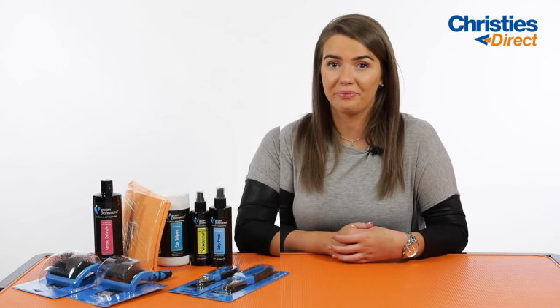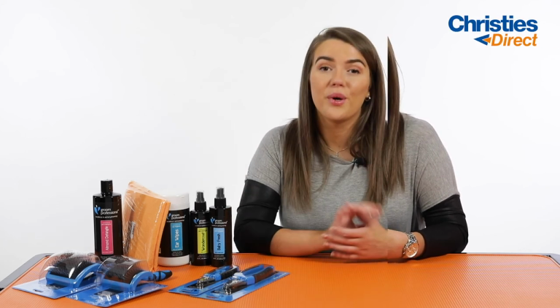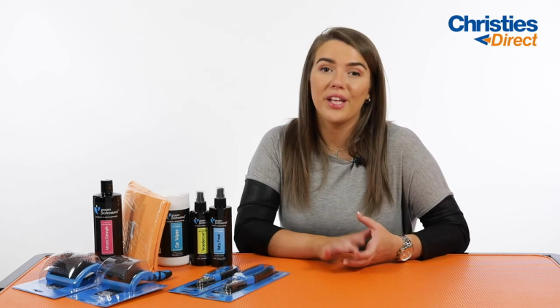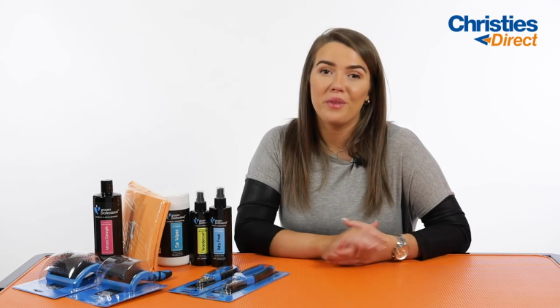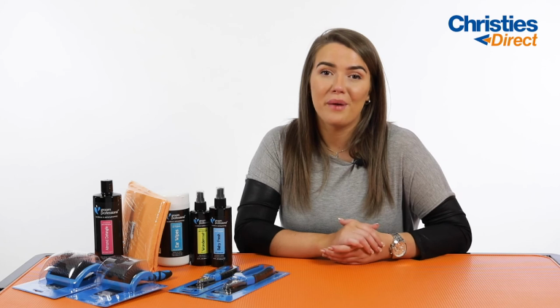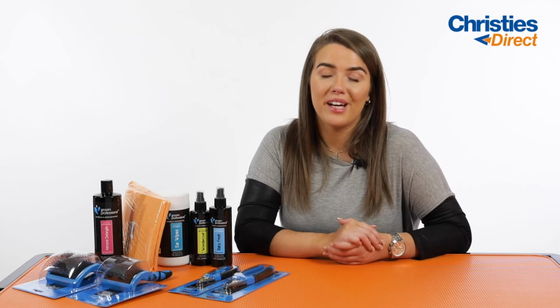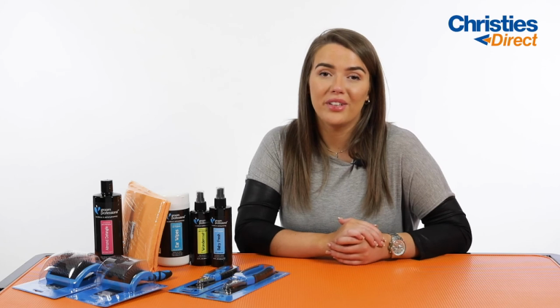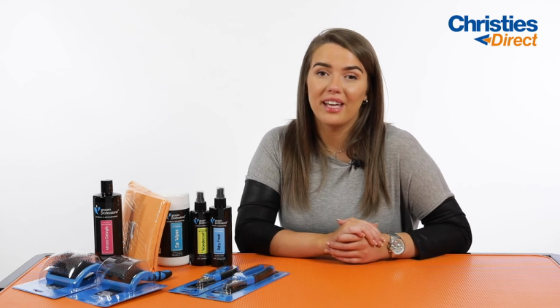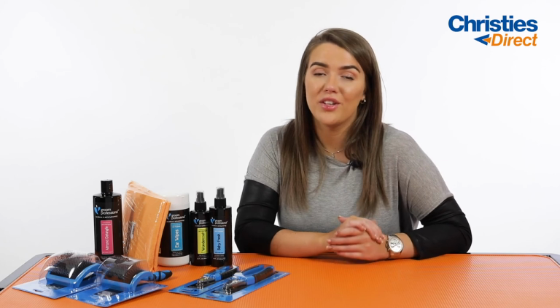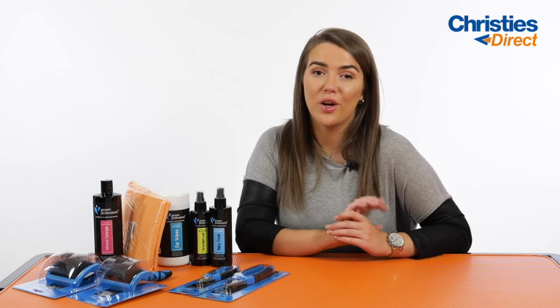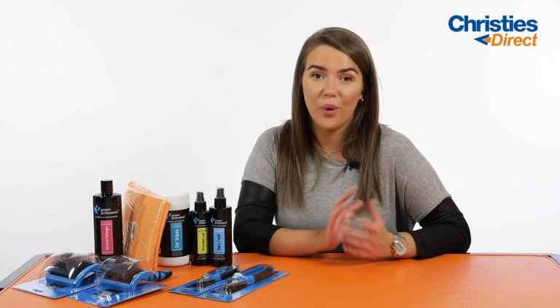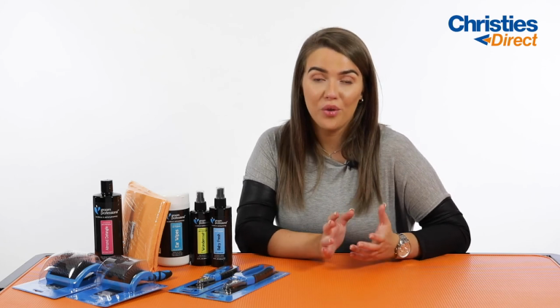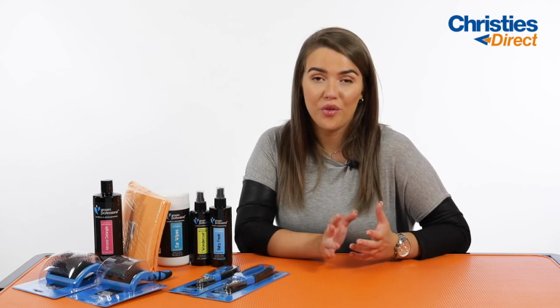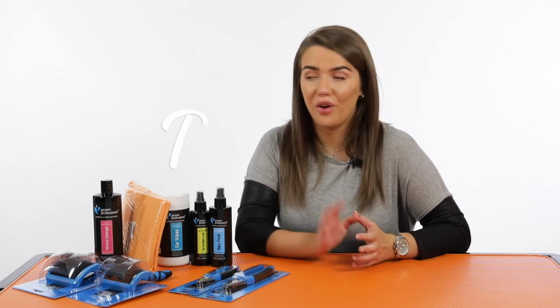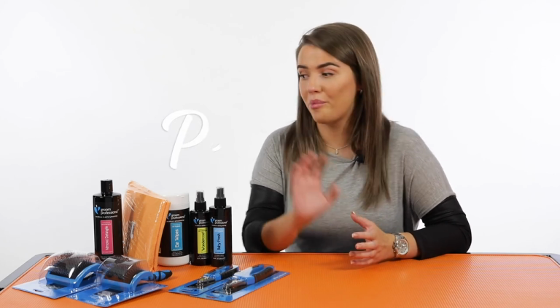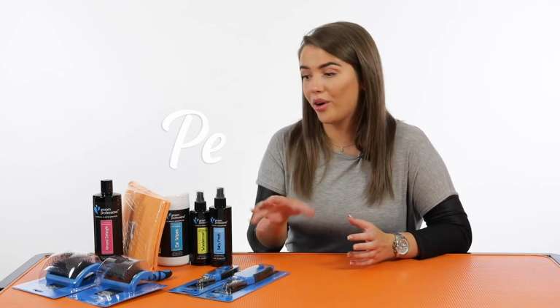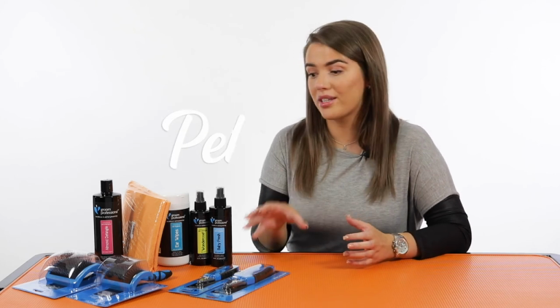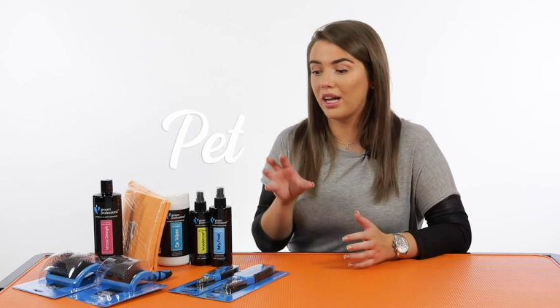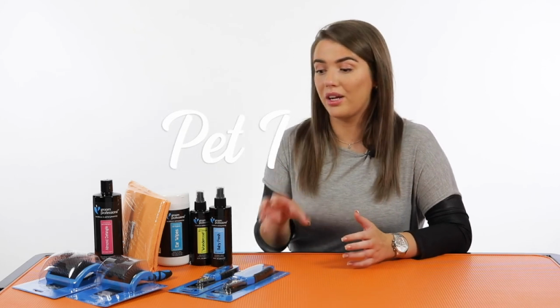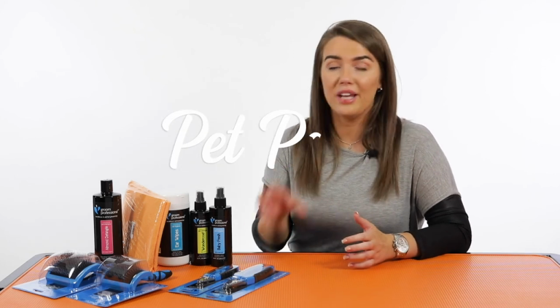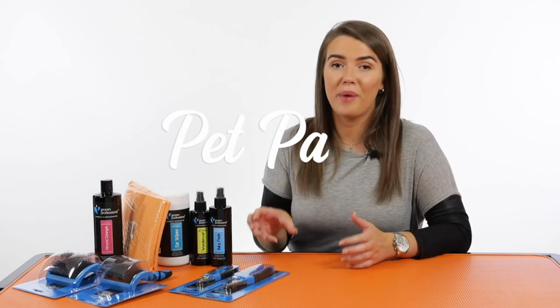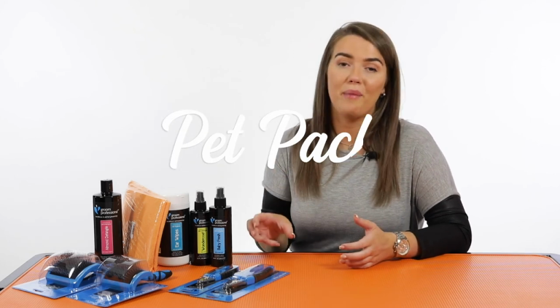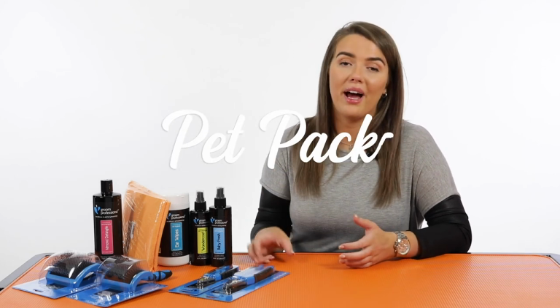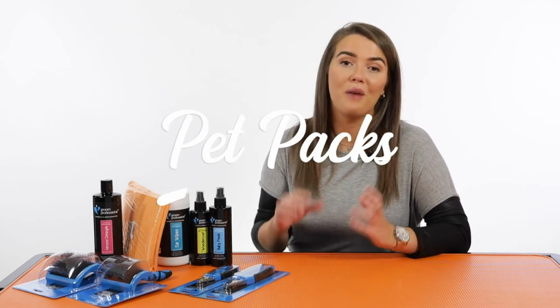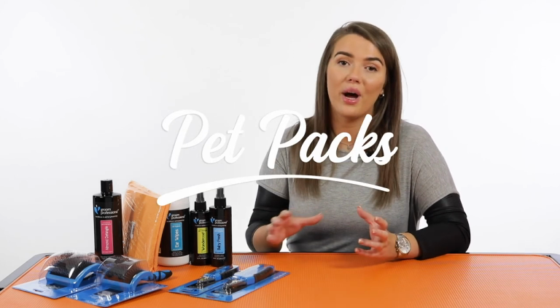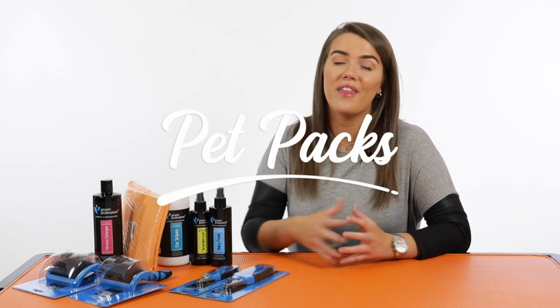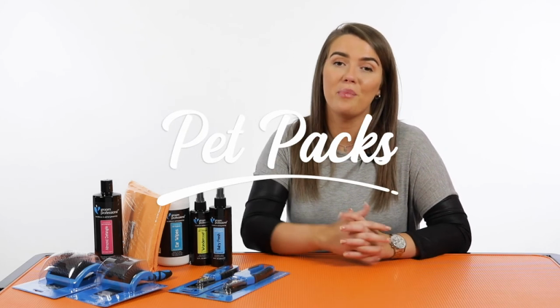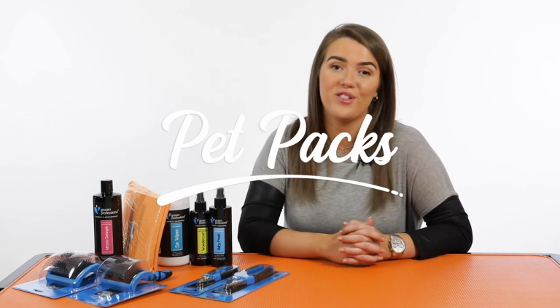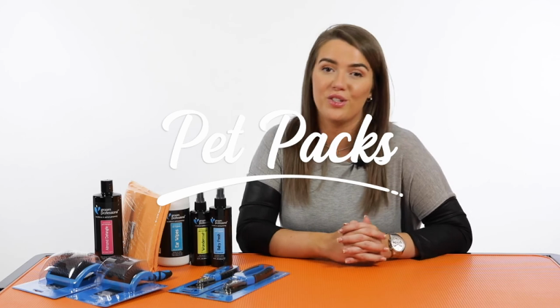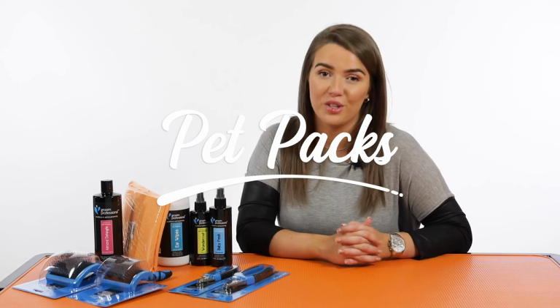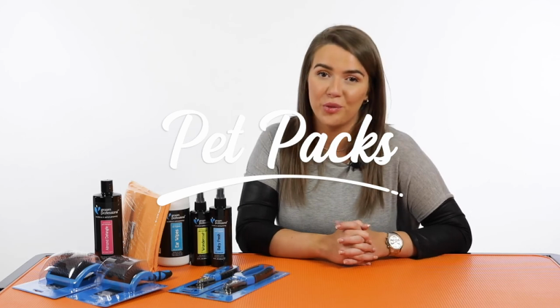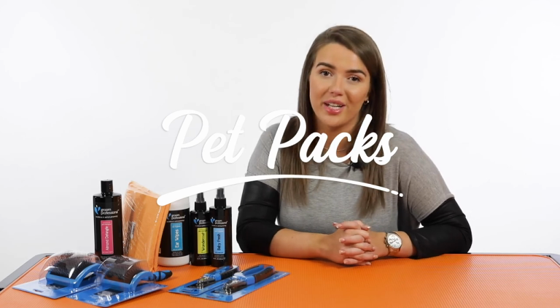I really hope that was helpful in giving you a quick overview of the products that are included in your pet pack and why they are best suited to your dog breed.